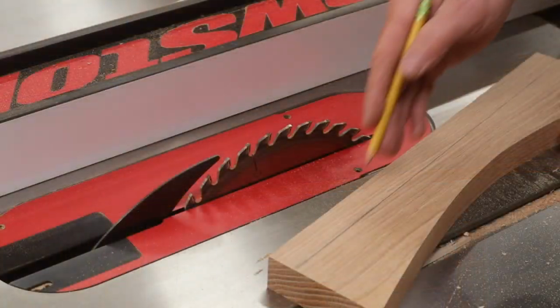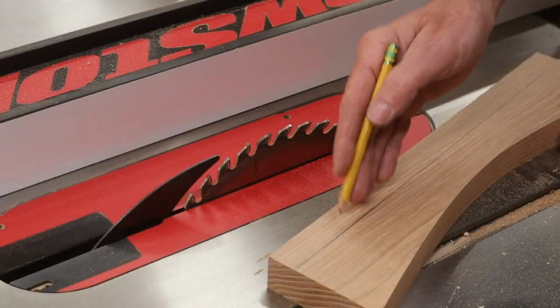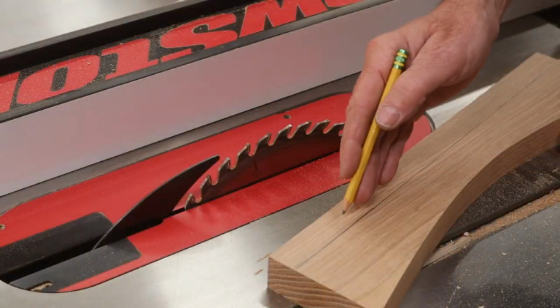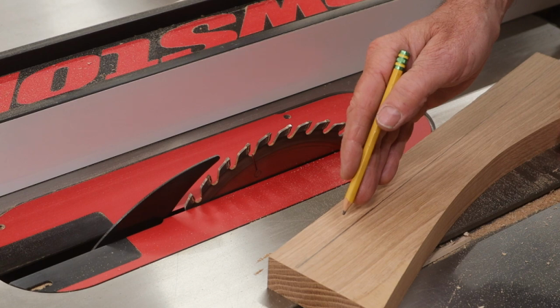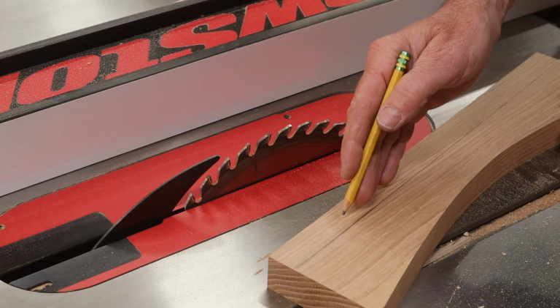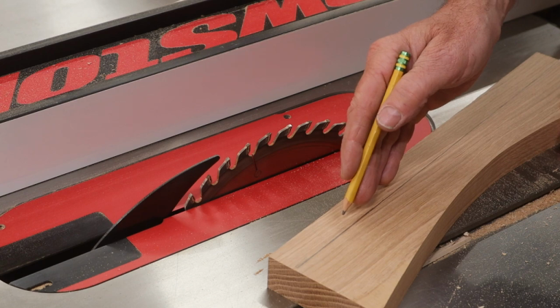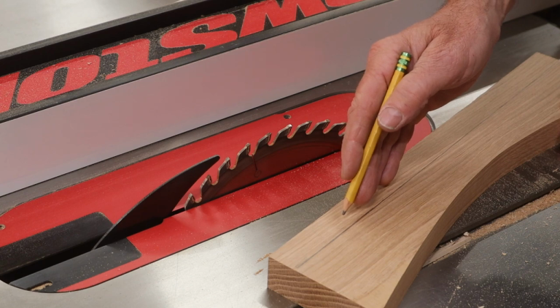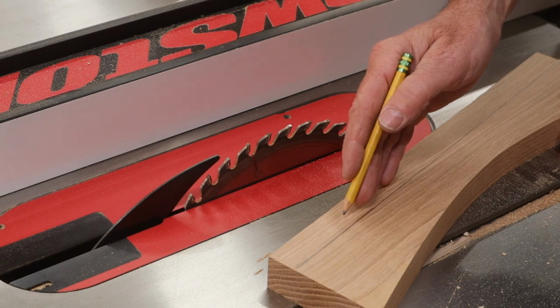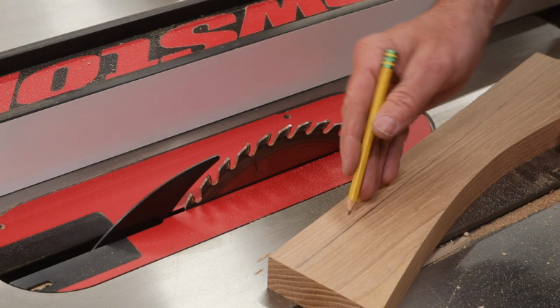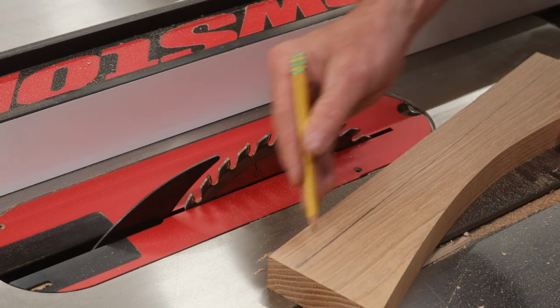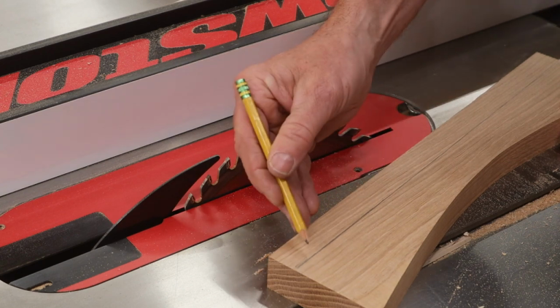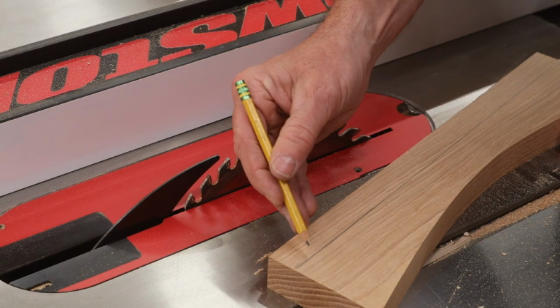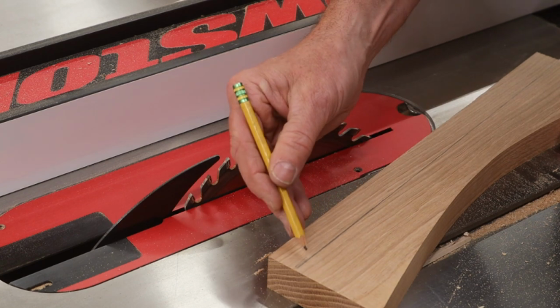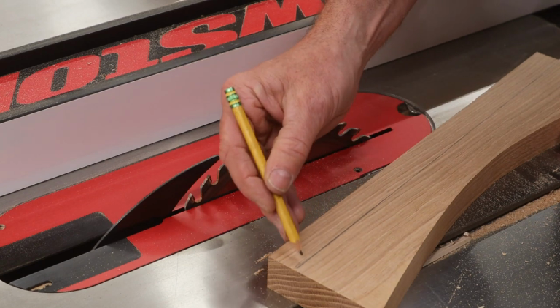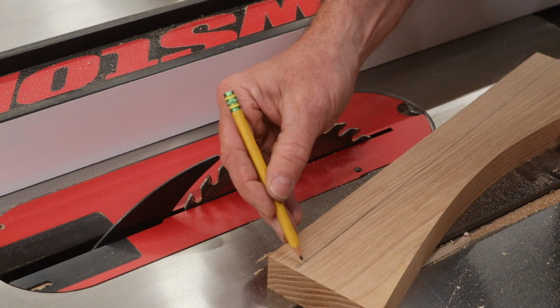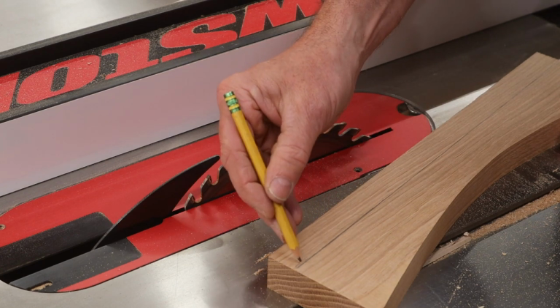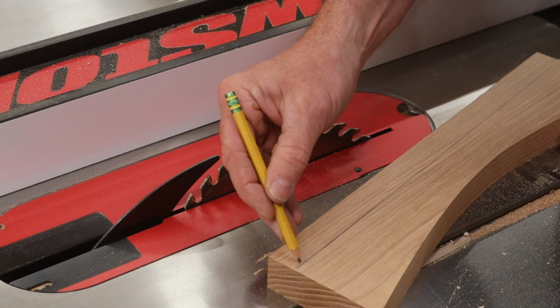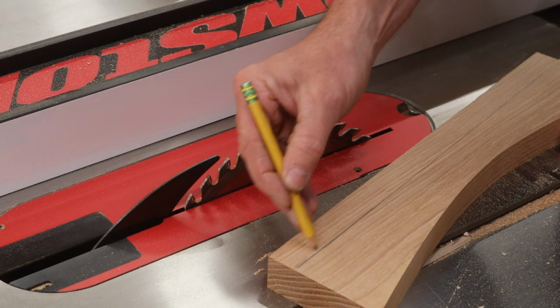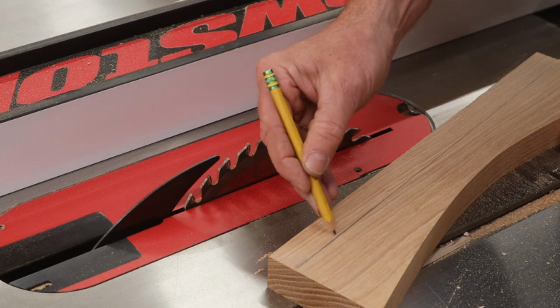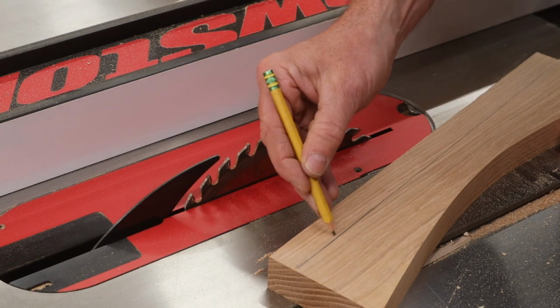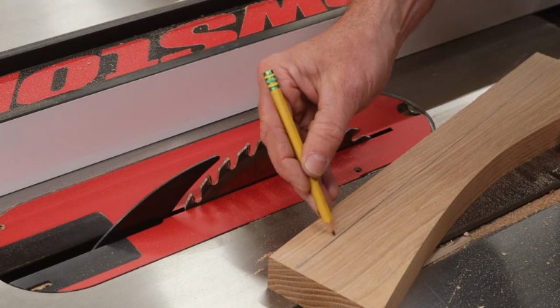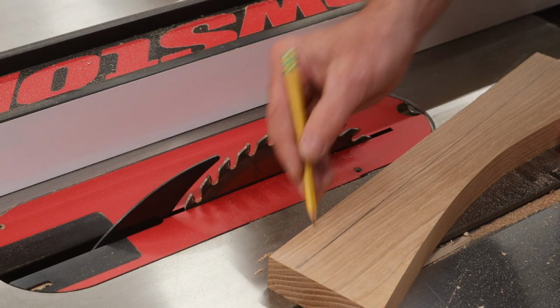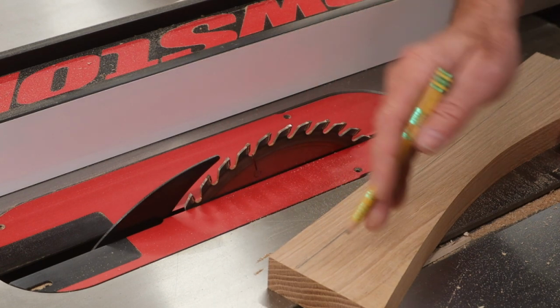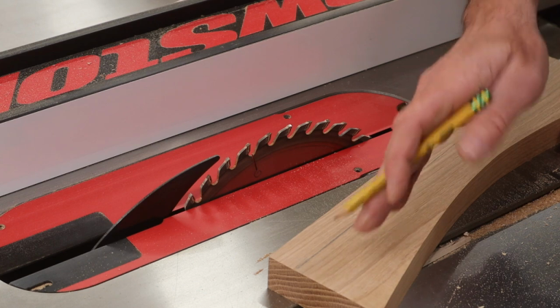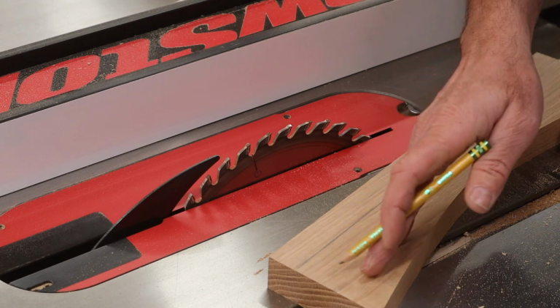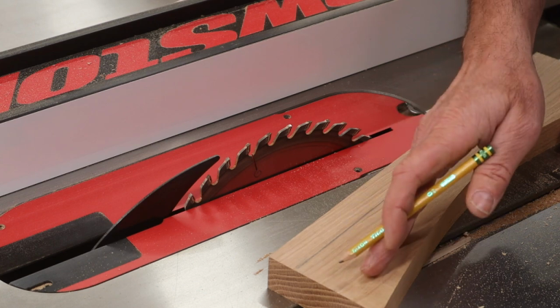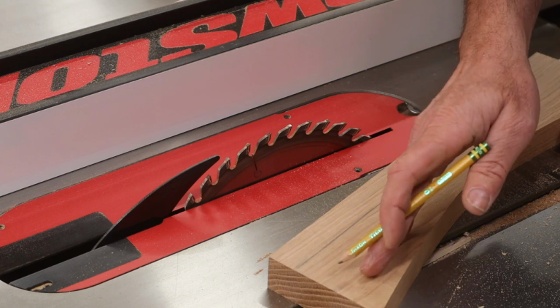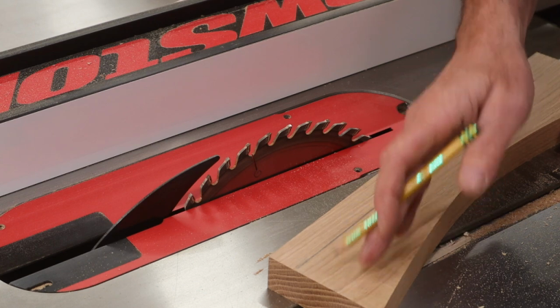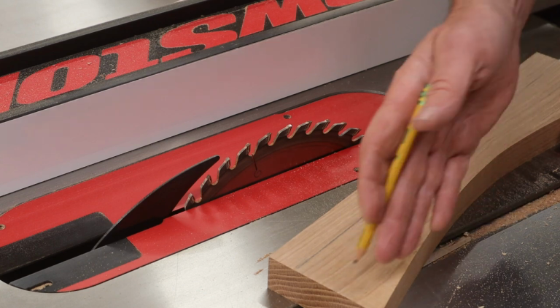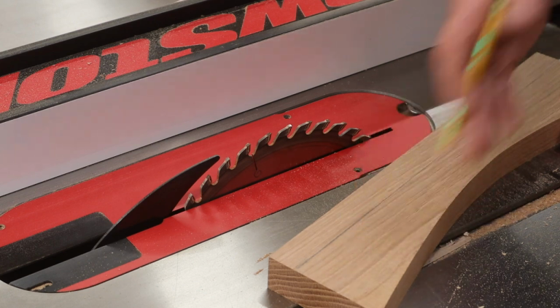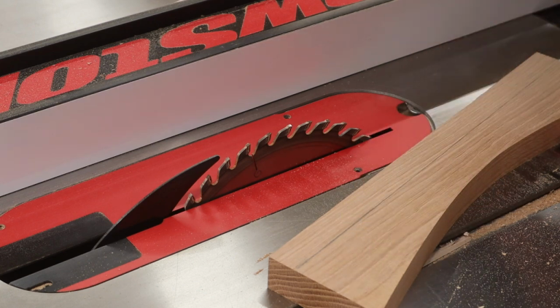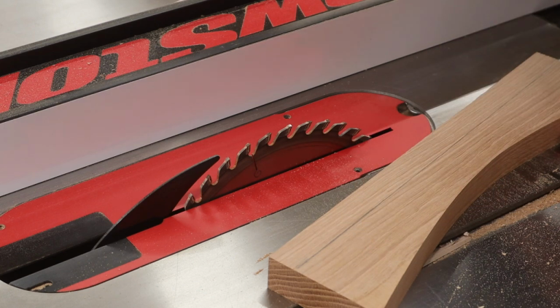Now I'll trim this piece off using the table saw. I'll set the fence to cut on this side of the line, and the off-cut will be the piece I use.